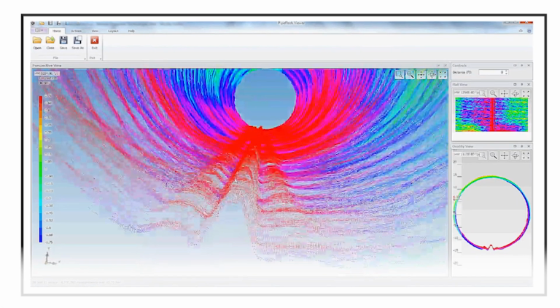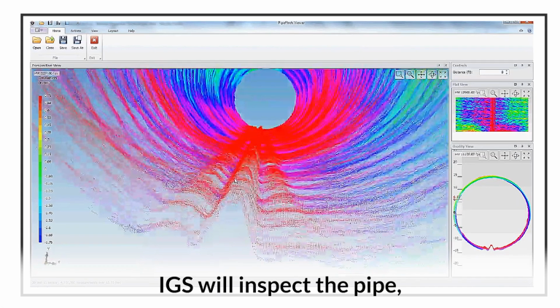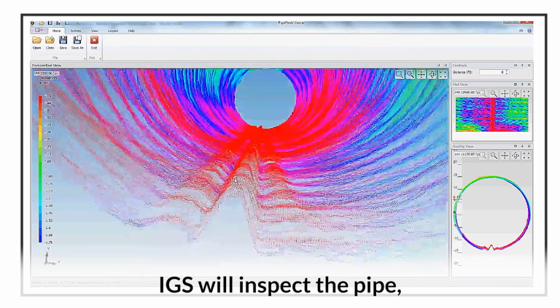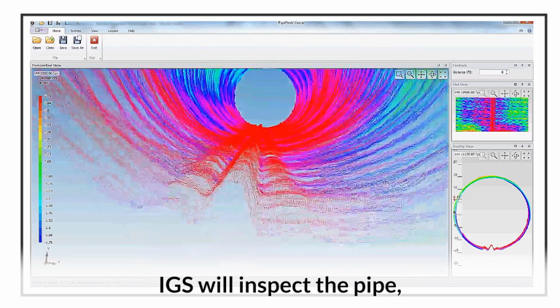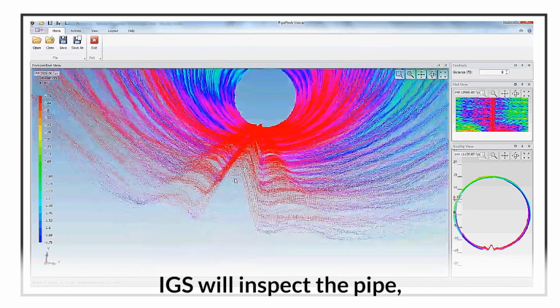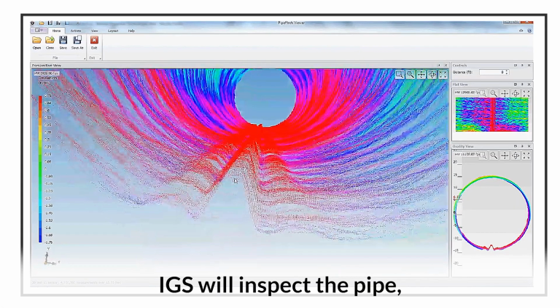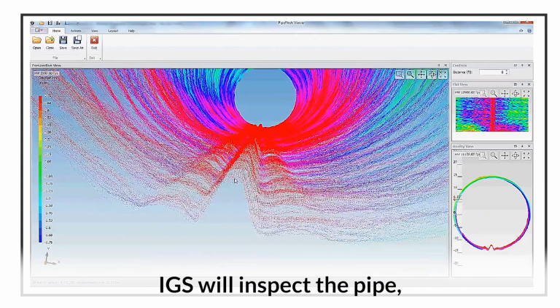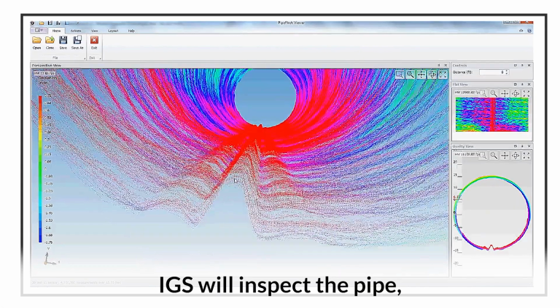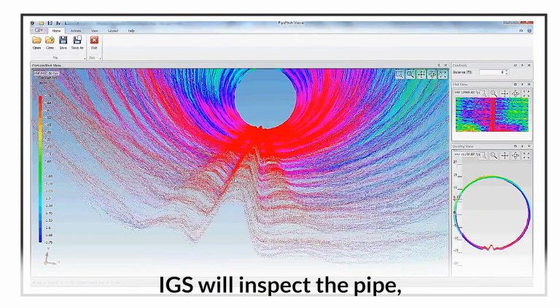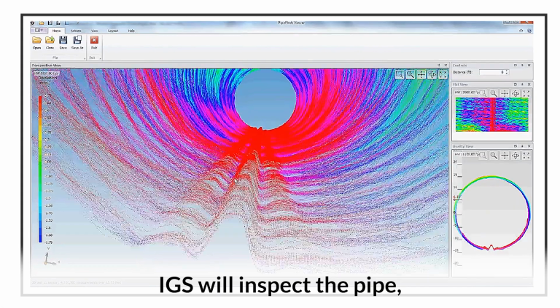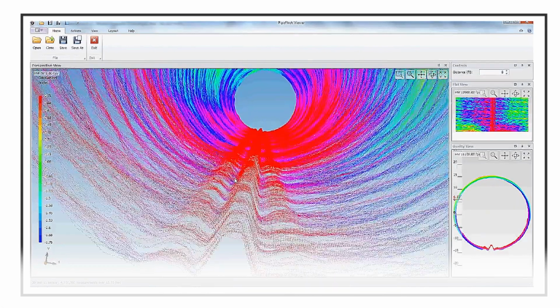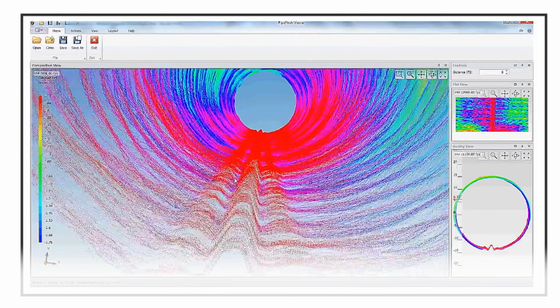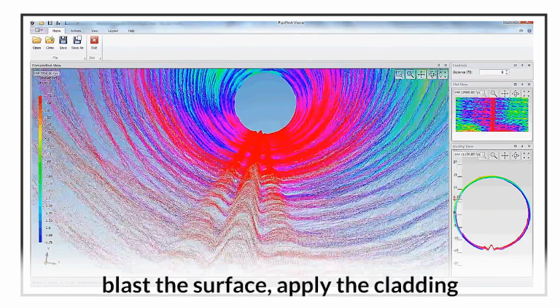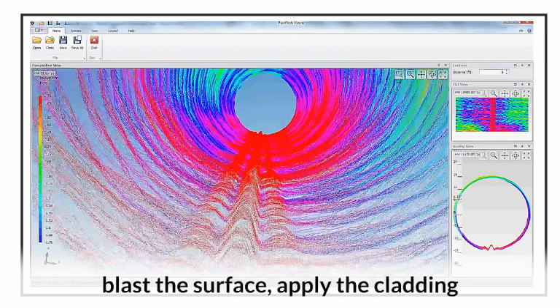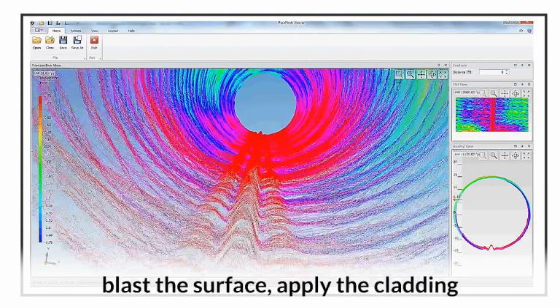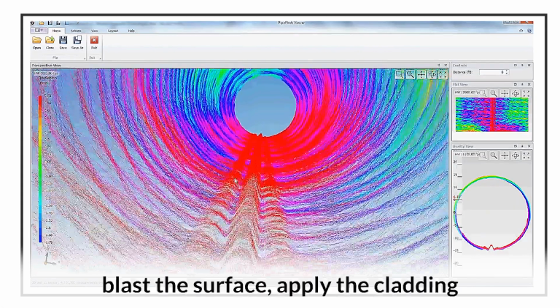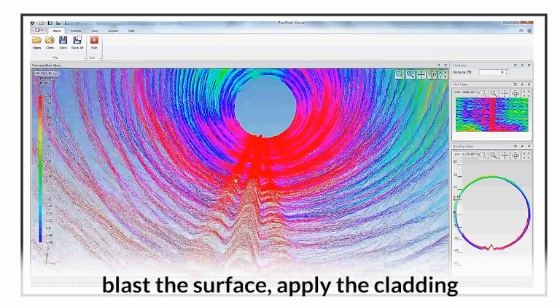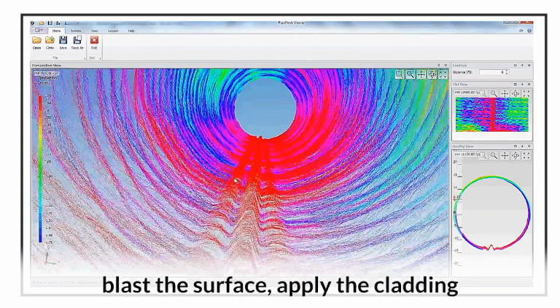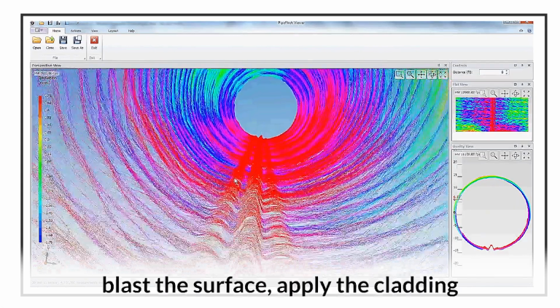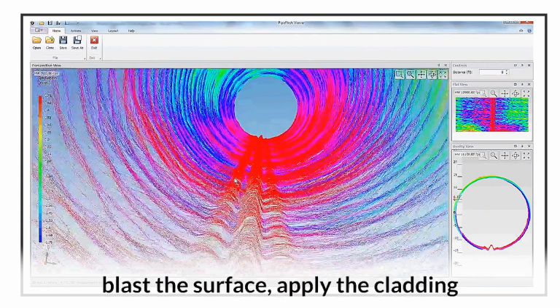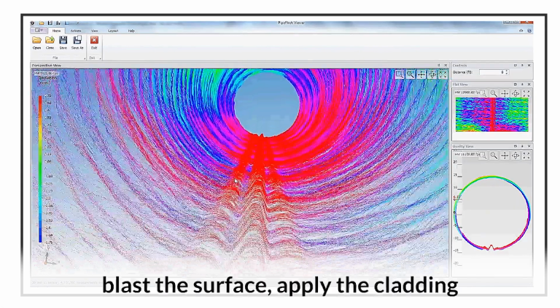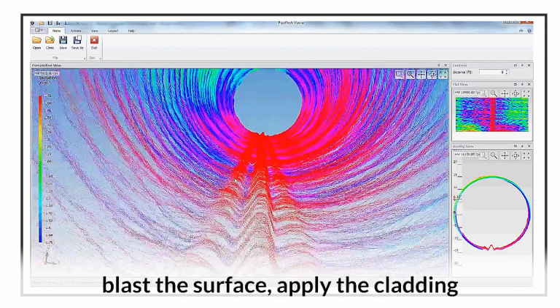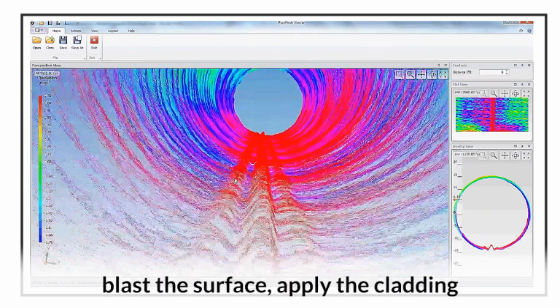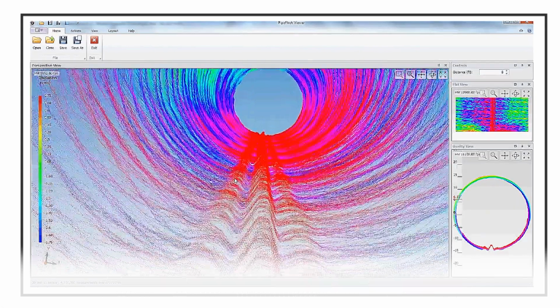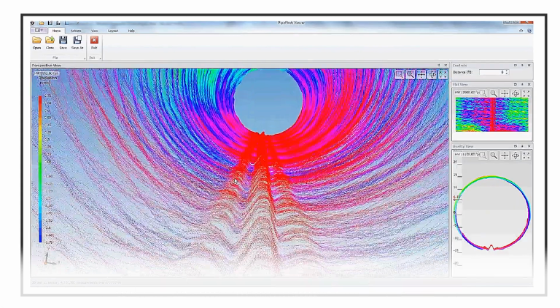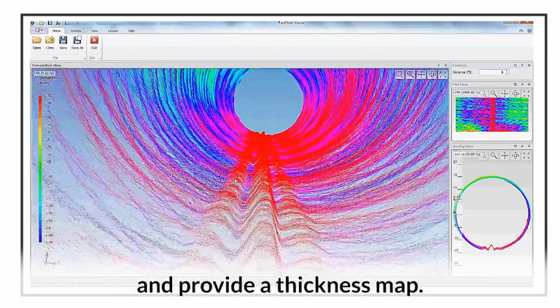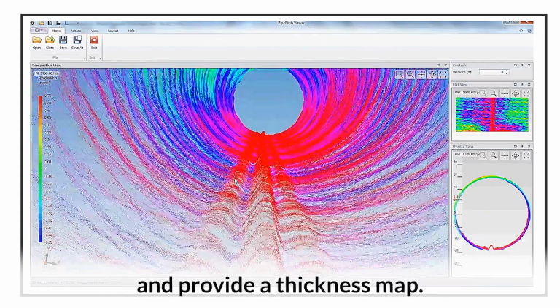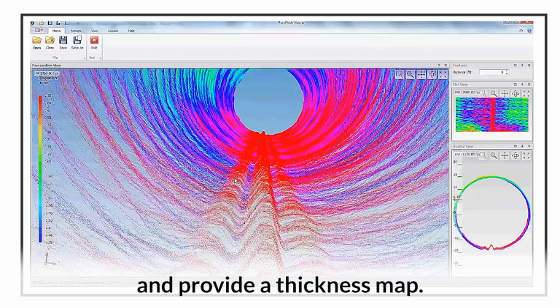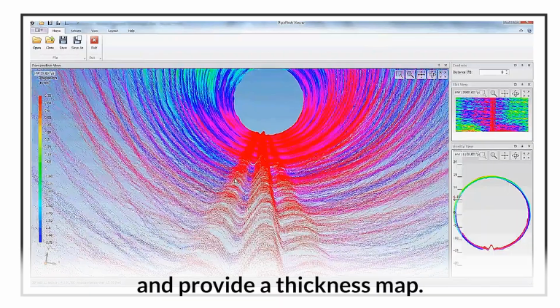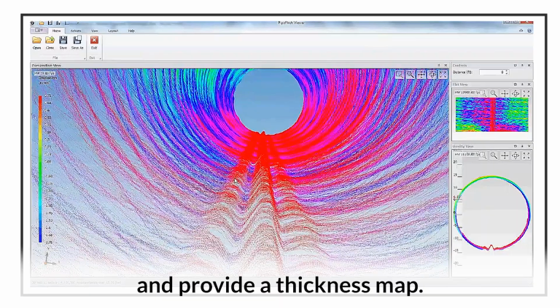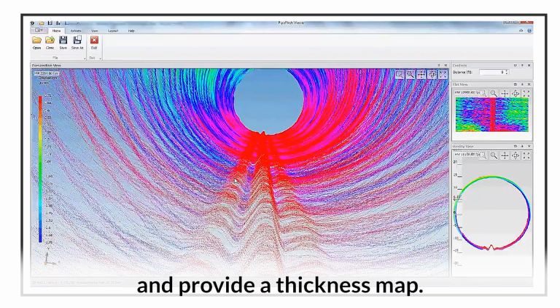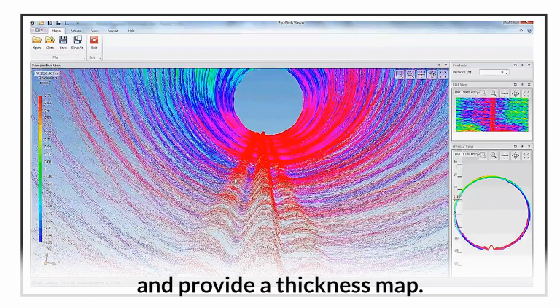IGS will inspect the pipe, blast the surface, apply the cladding, and provide a thickness map.